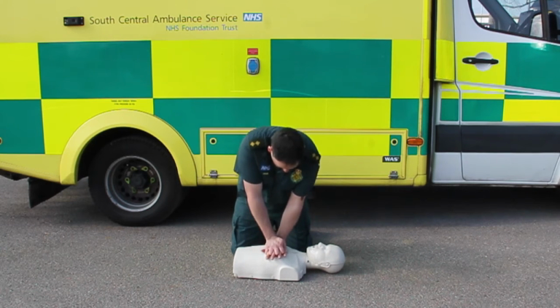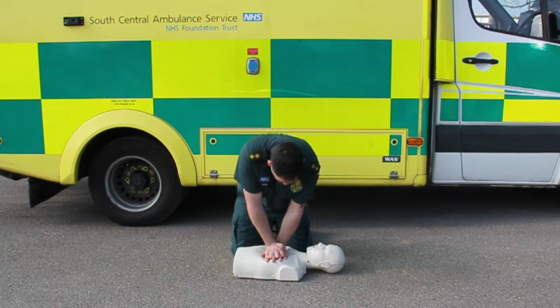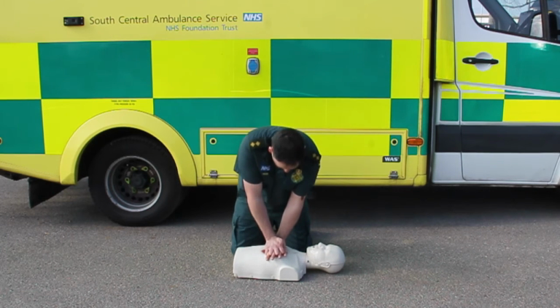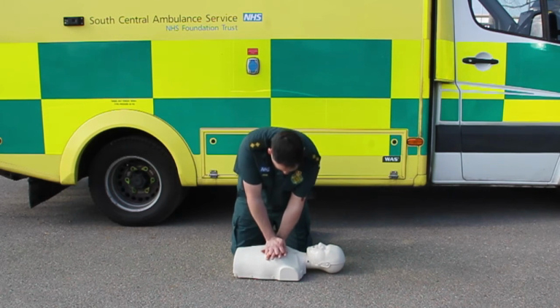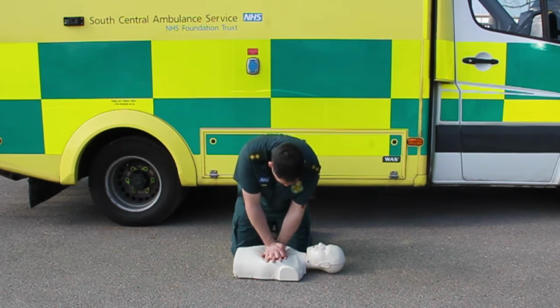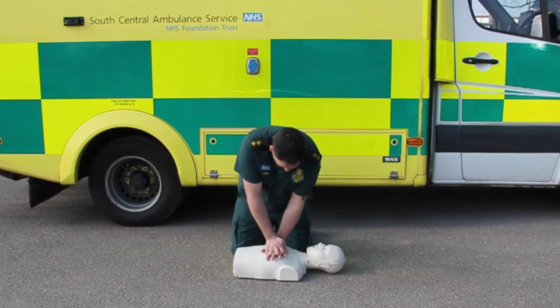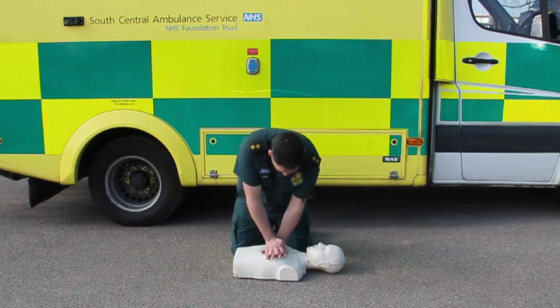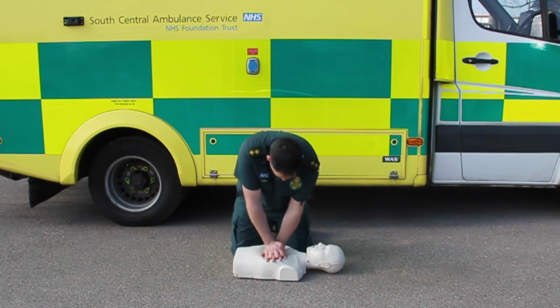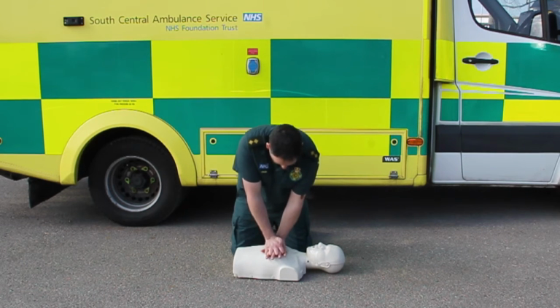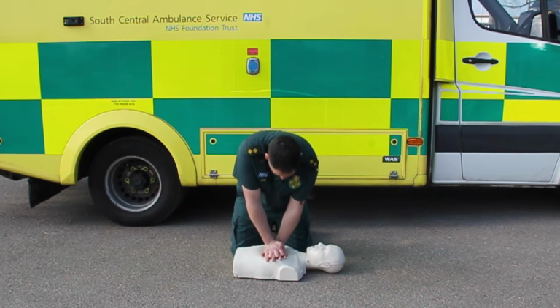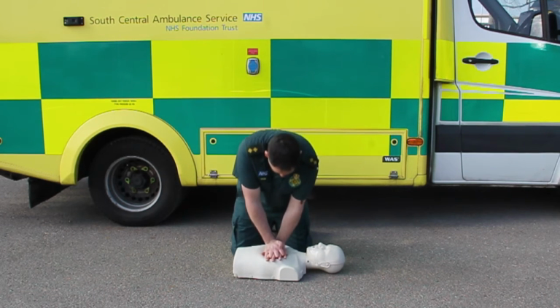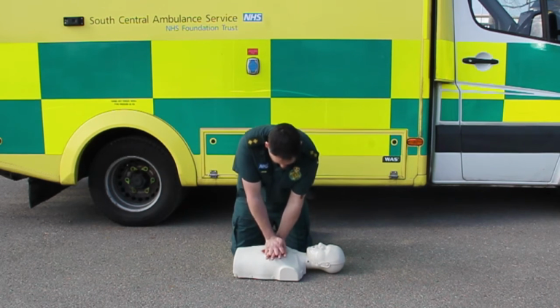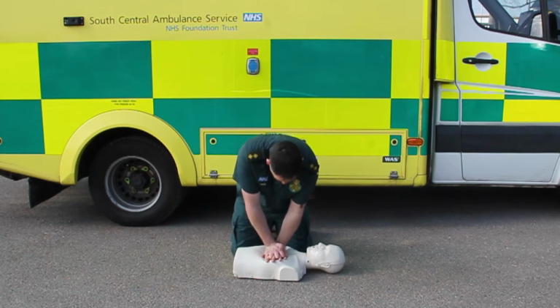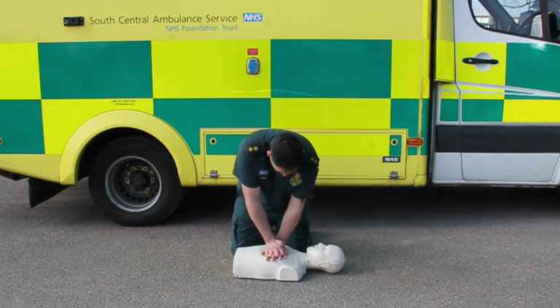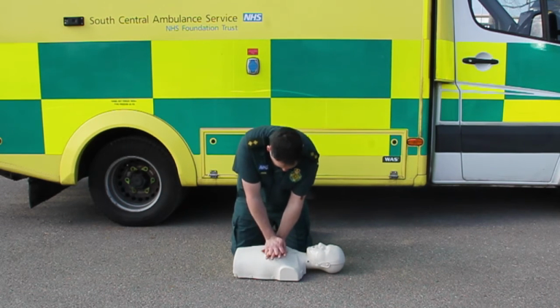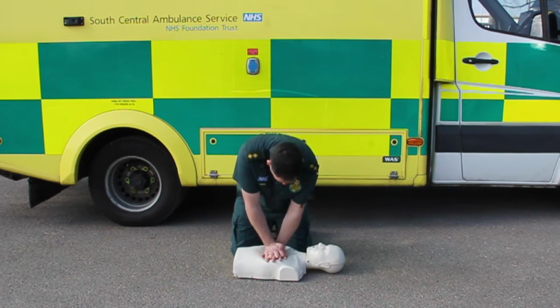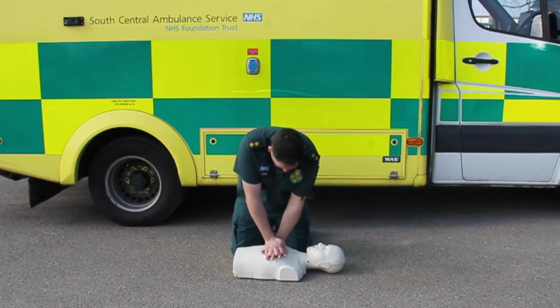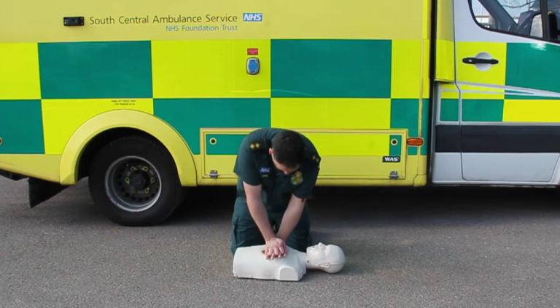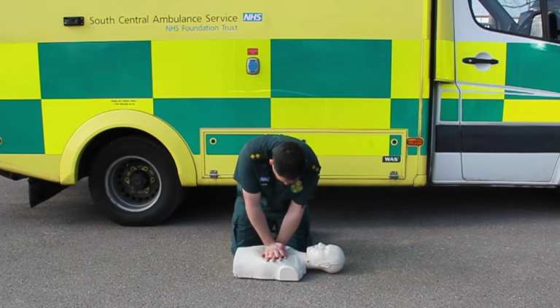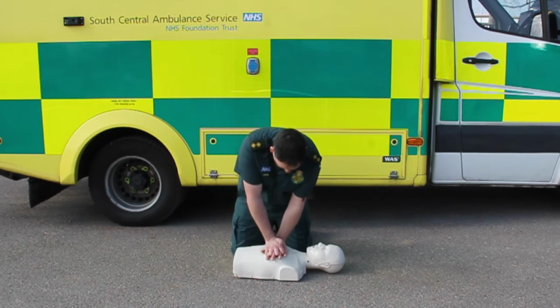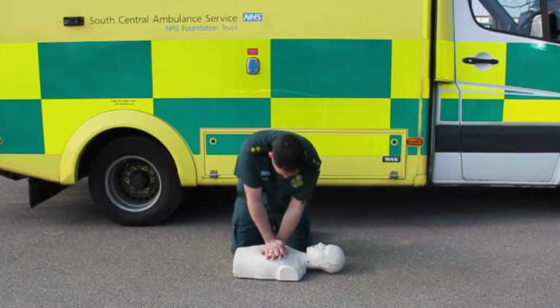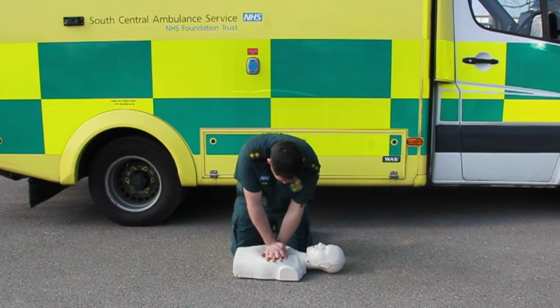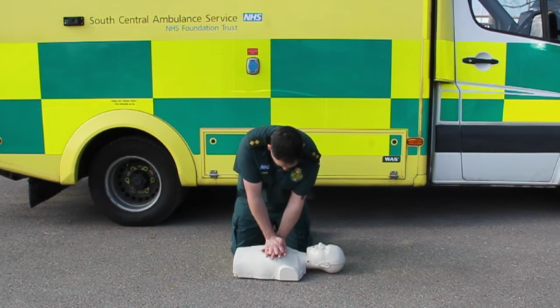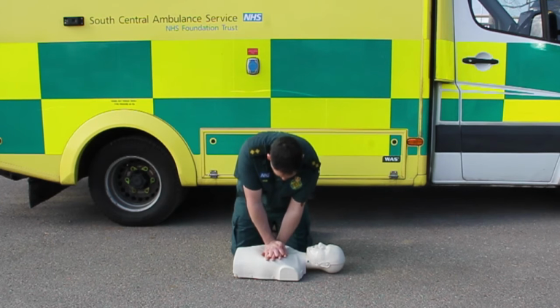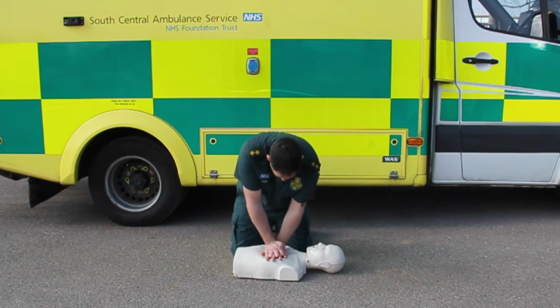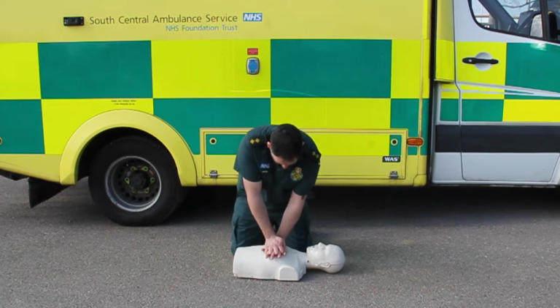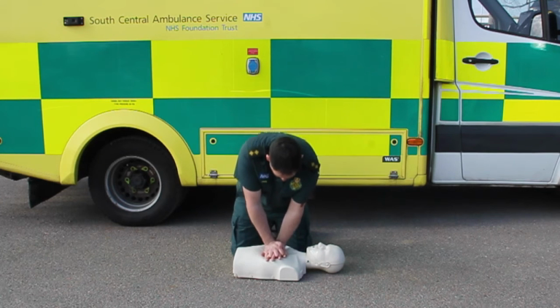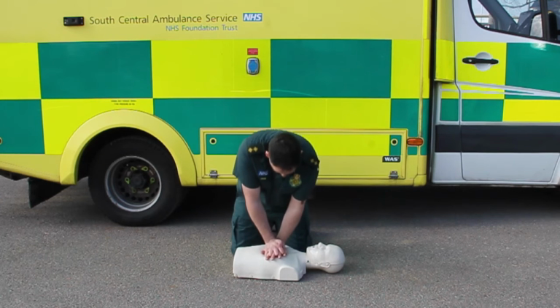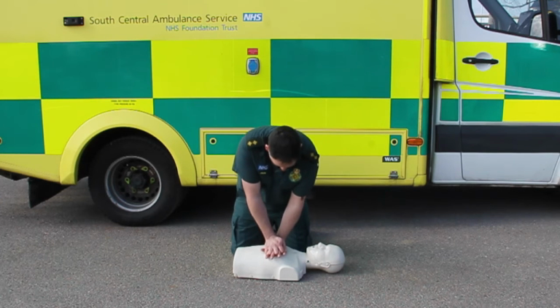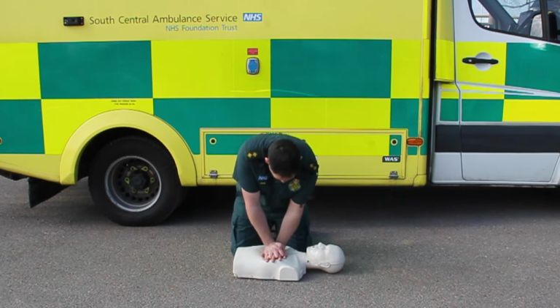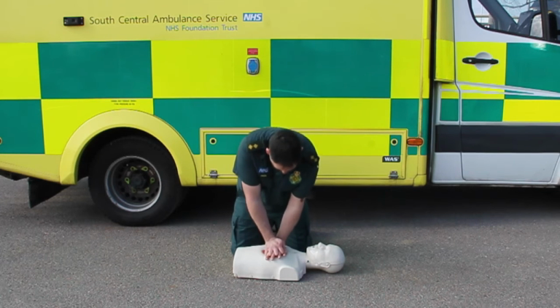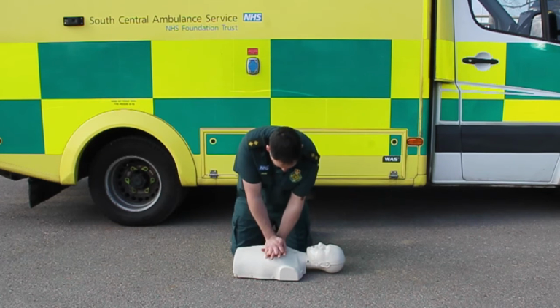If you have a second person with you, ask them to locate the nearest defibrillator and go to it.